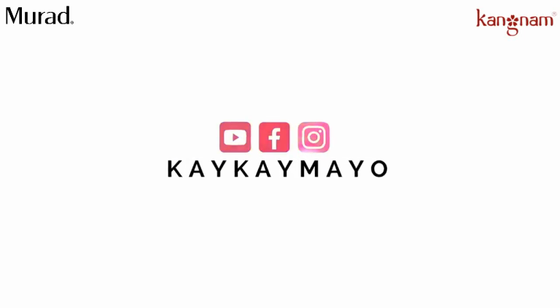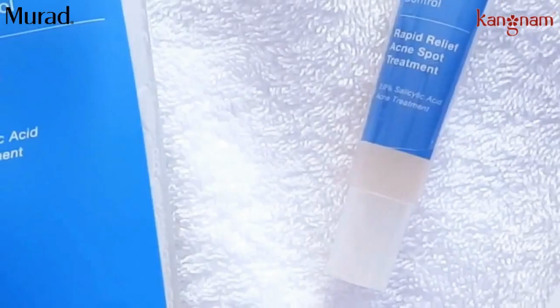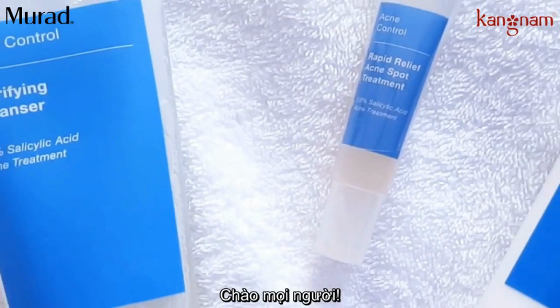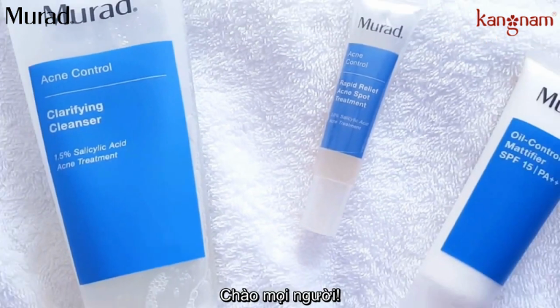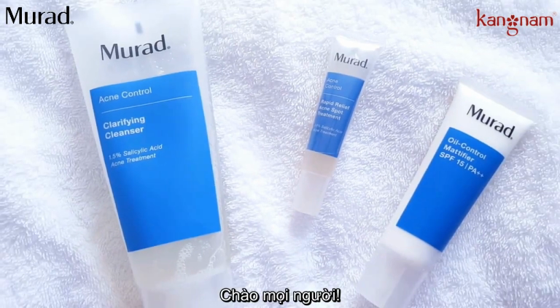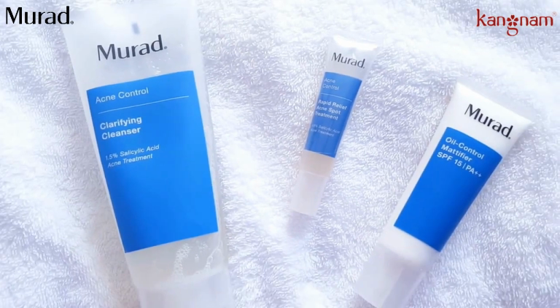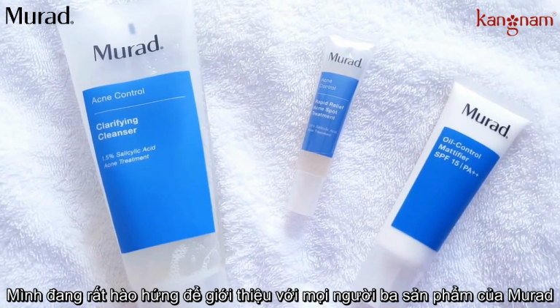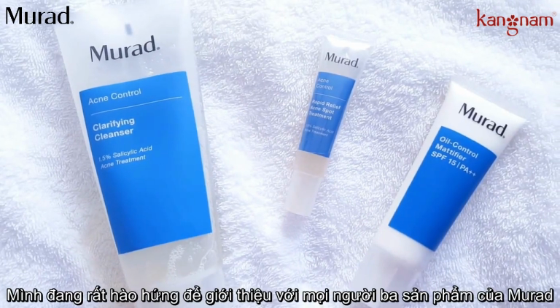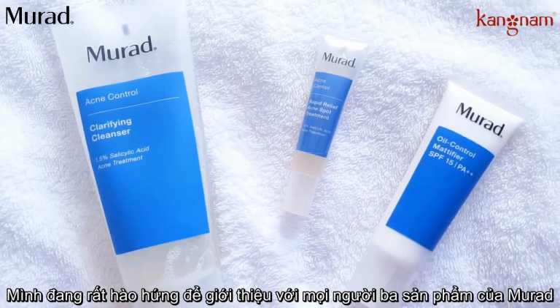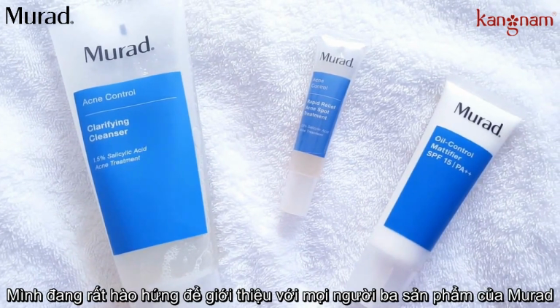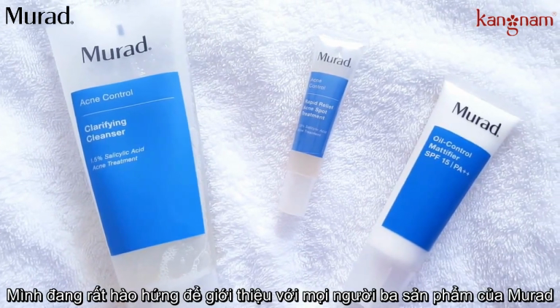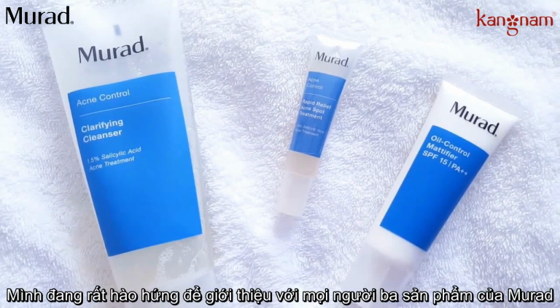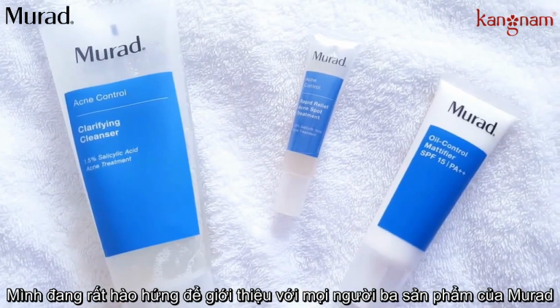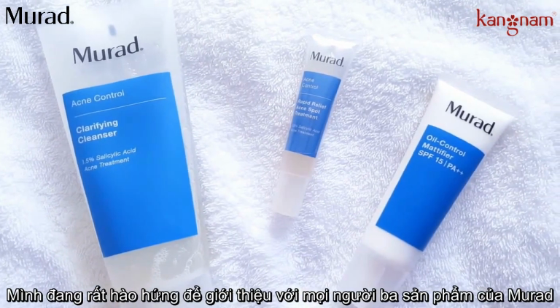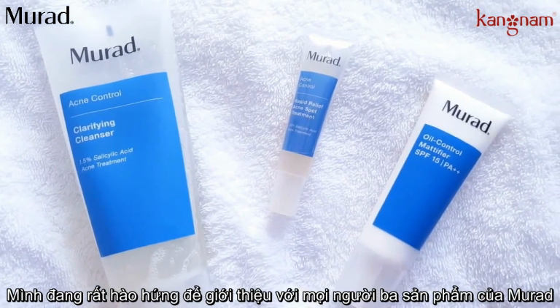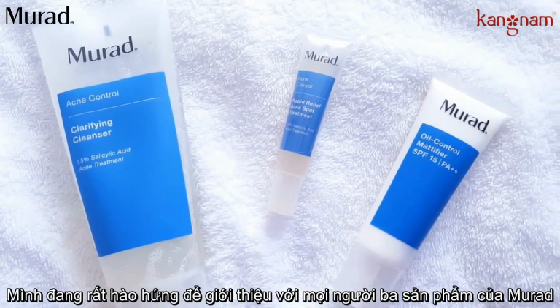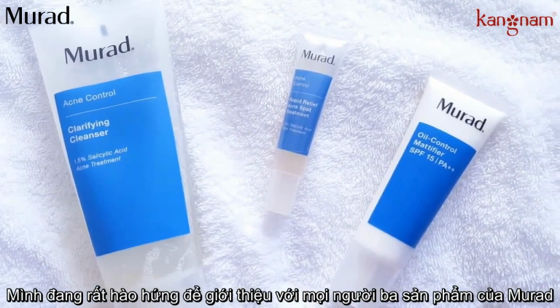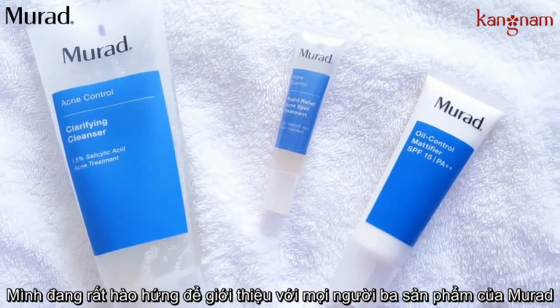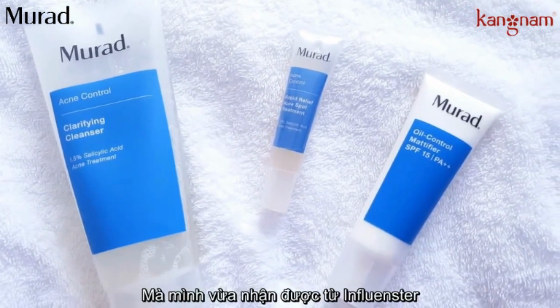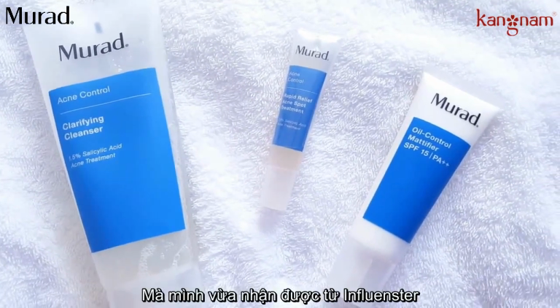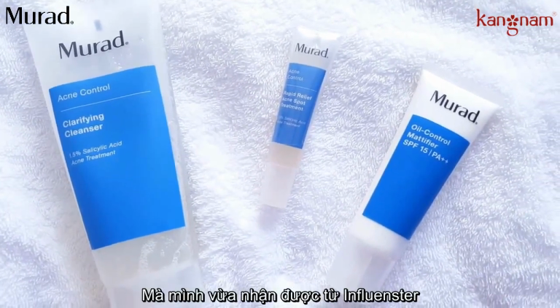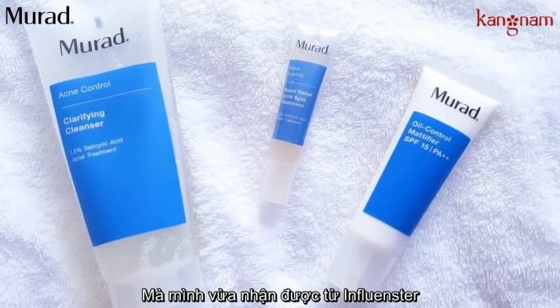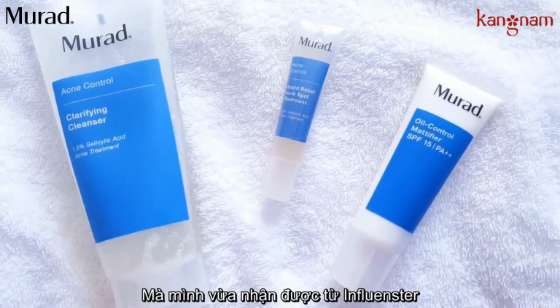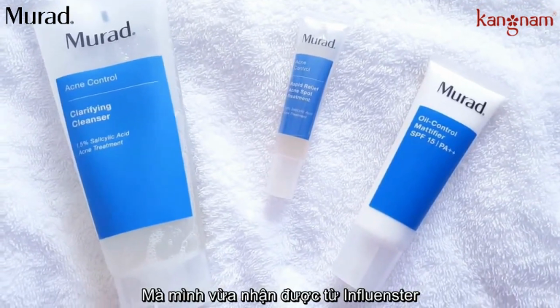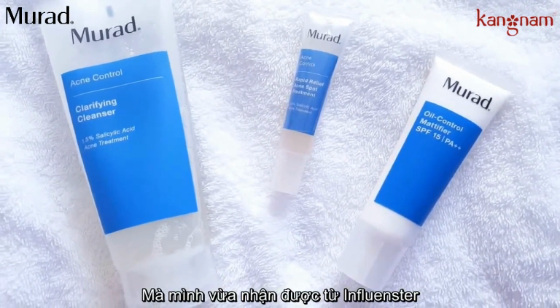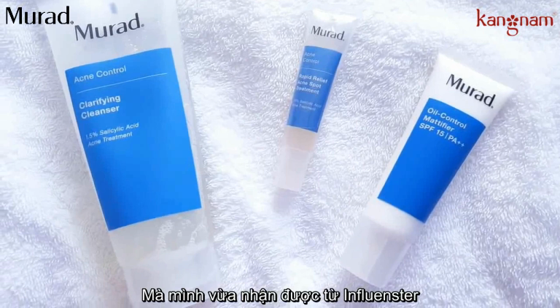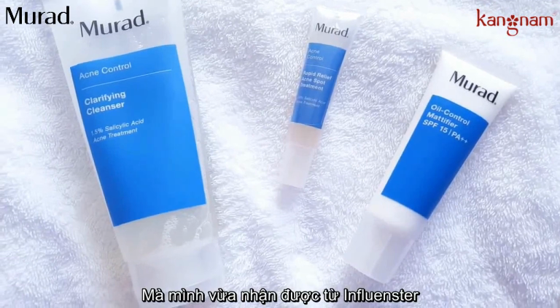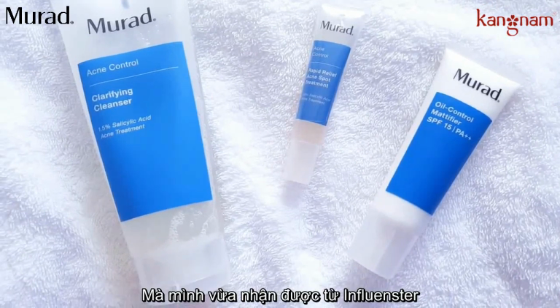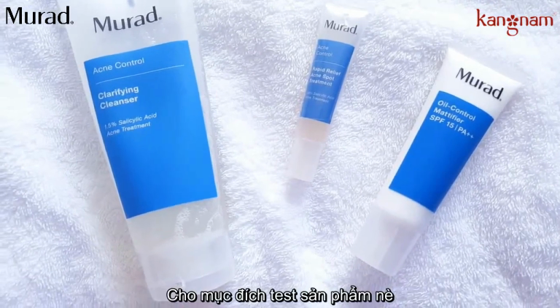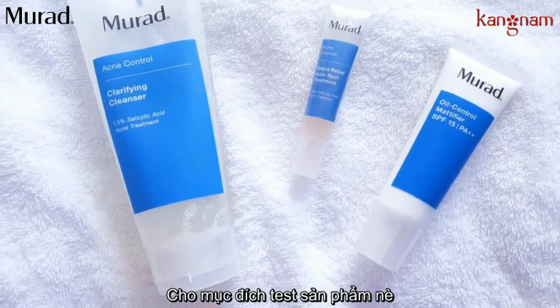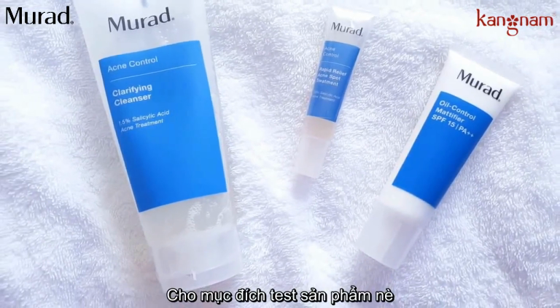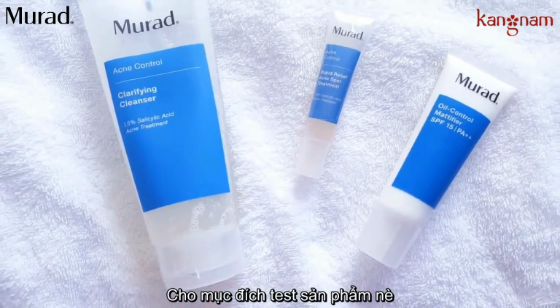Hello everyone! I'm so excited to show you these products by Murad that I received complimentary from Influenster for testing purposes.